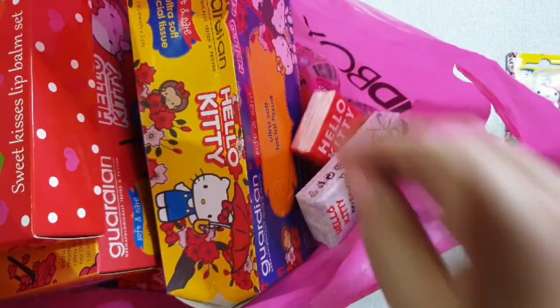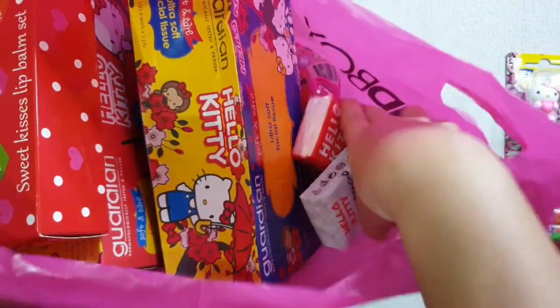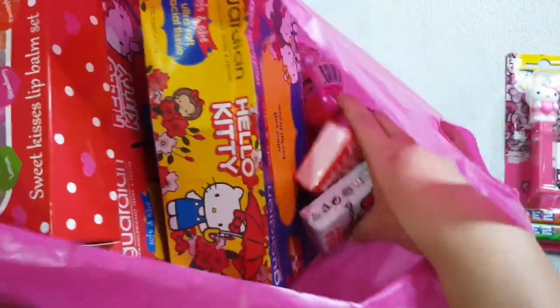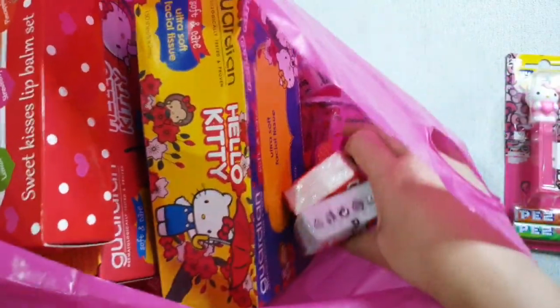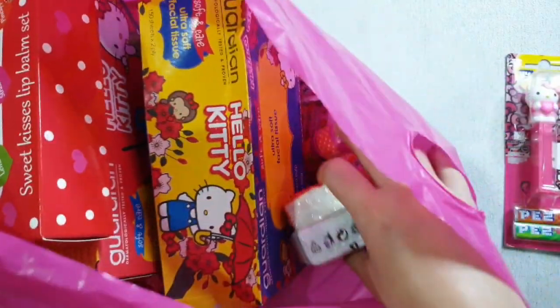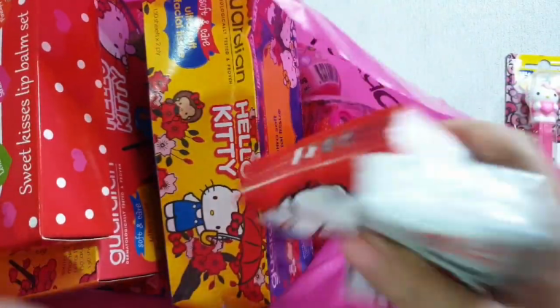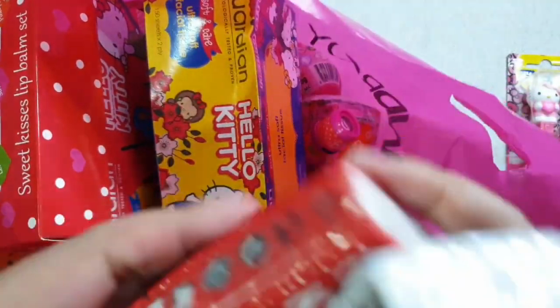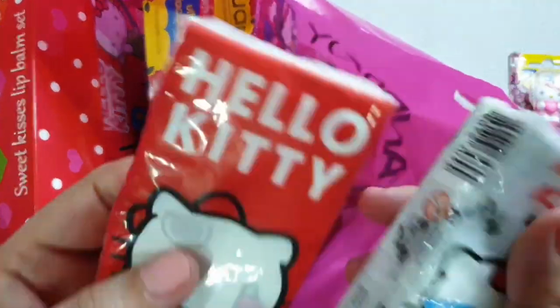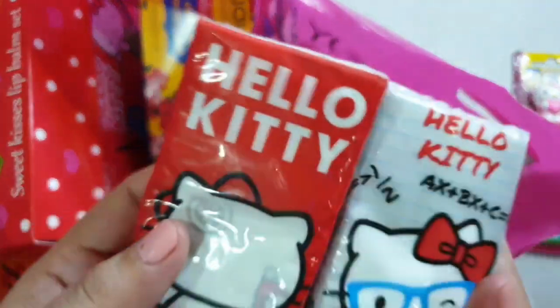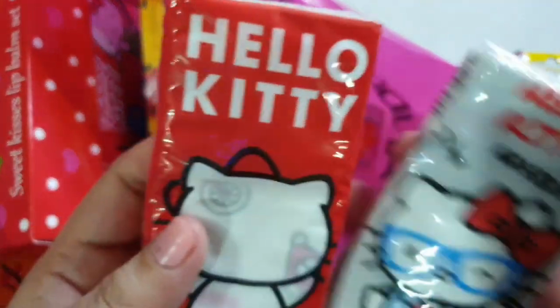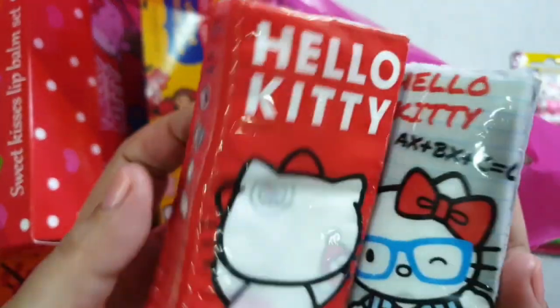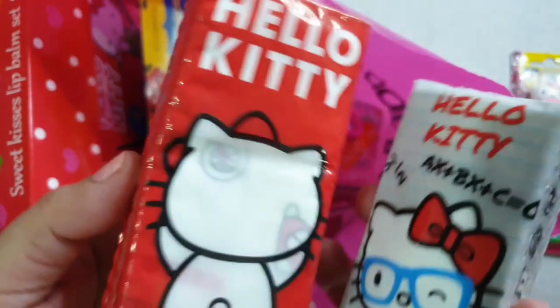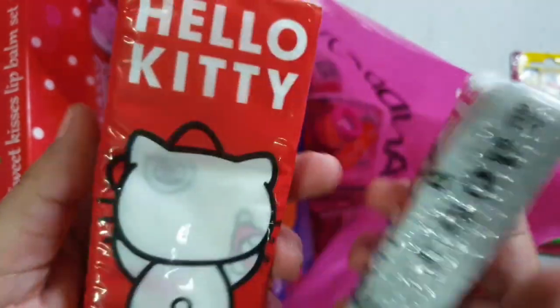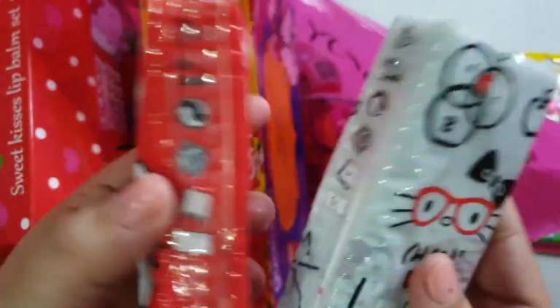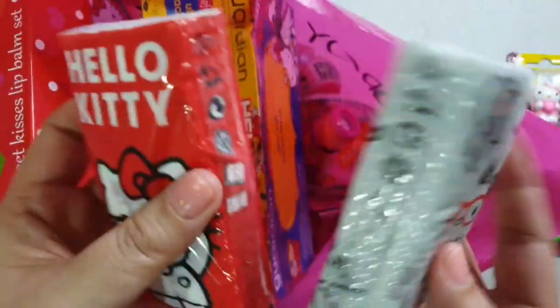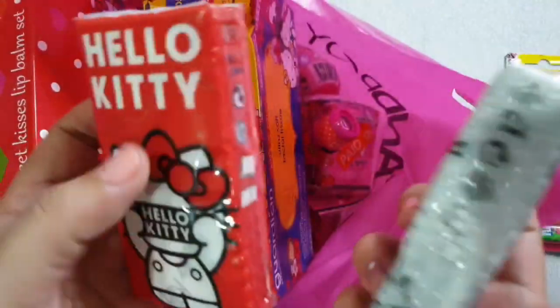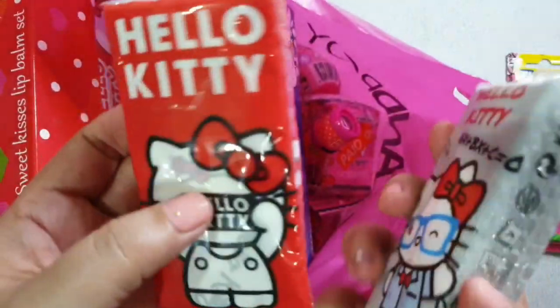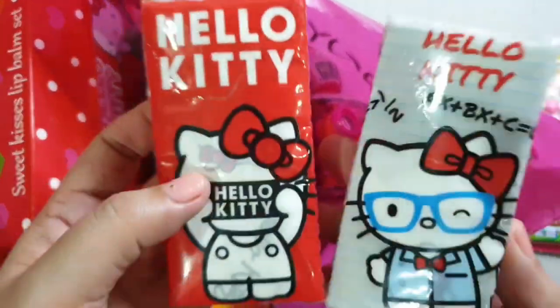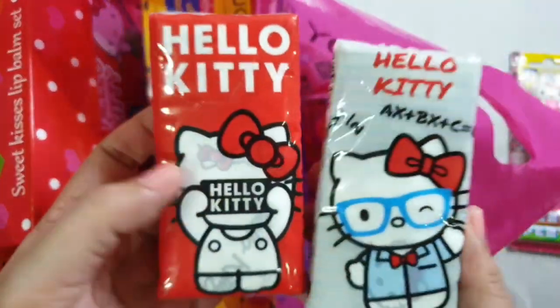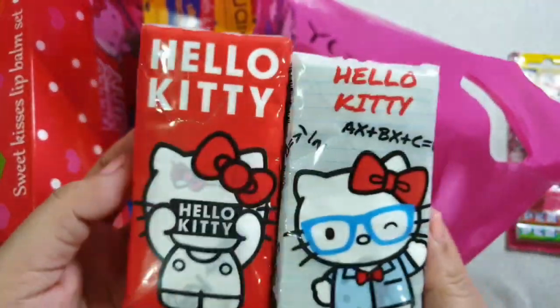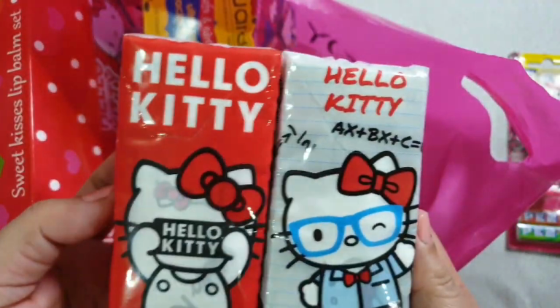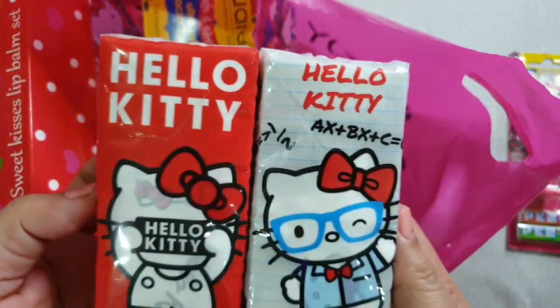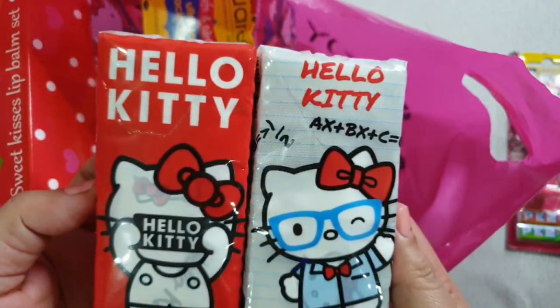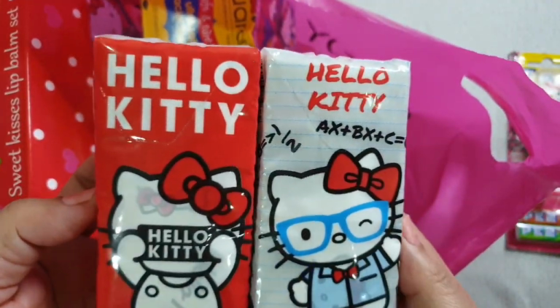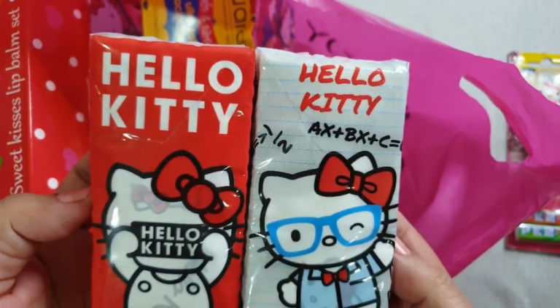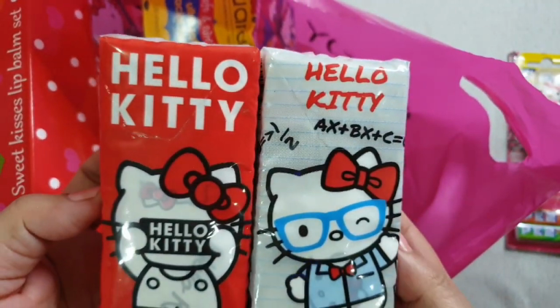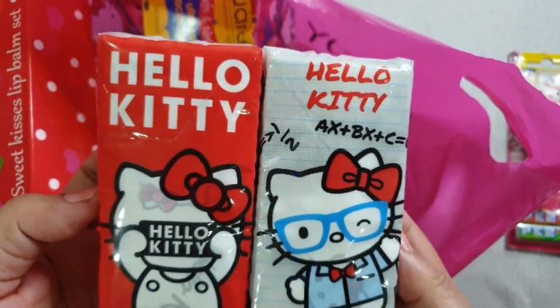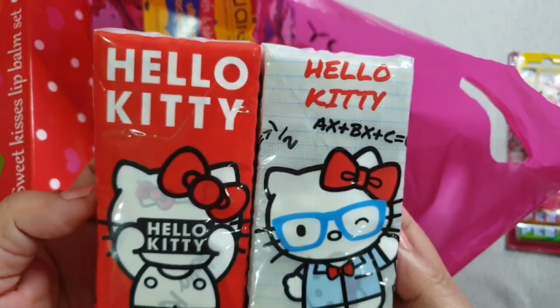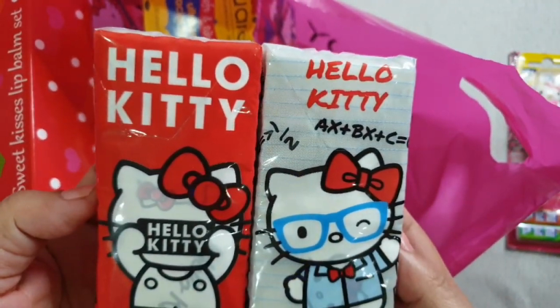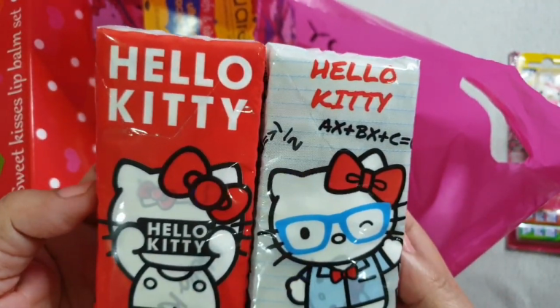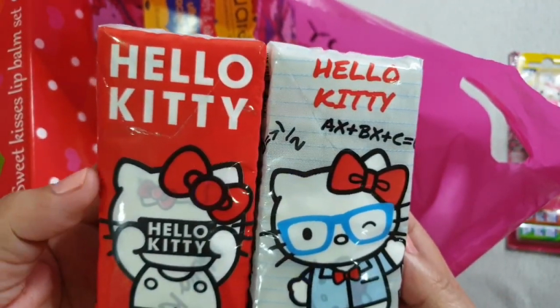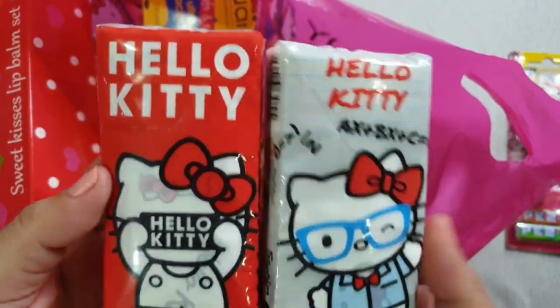Next item is this Tissue. I bought two from 7-Eleven.